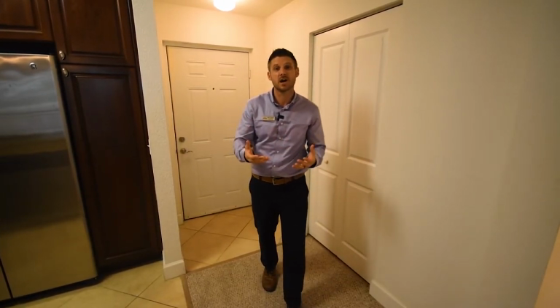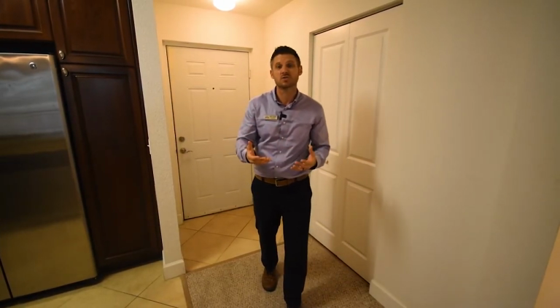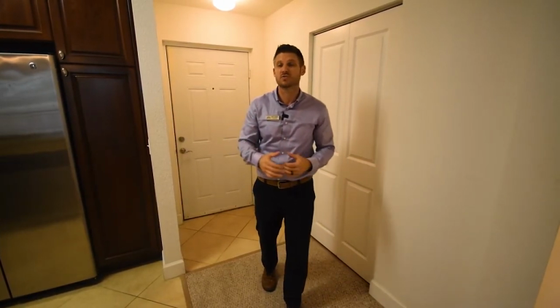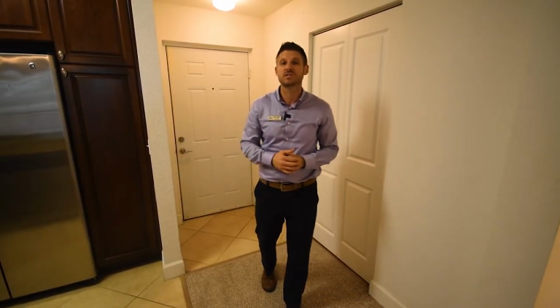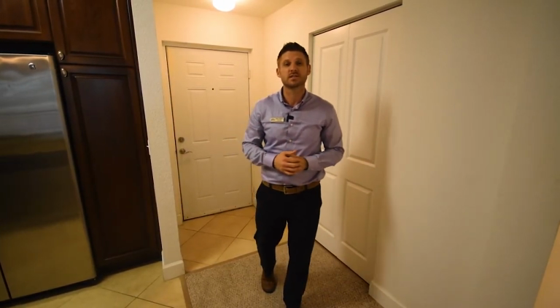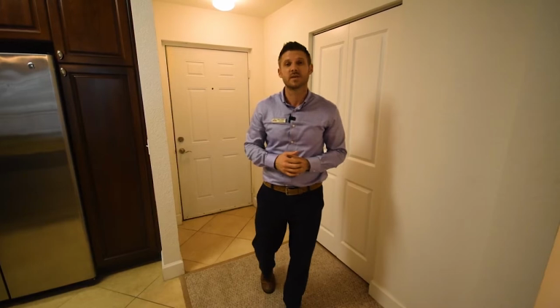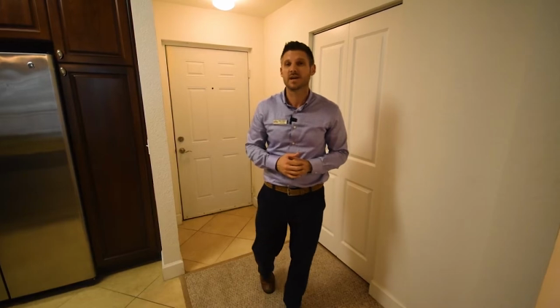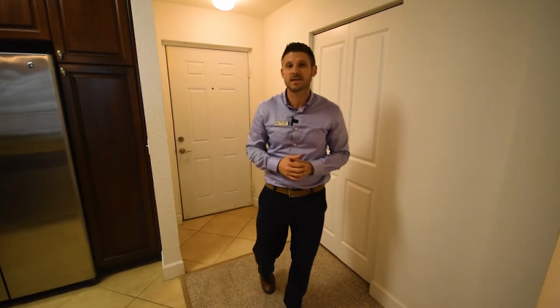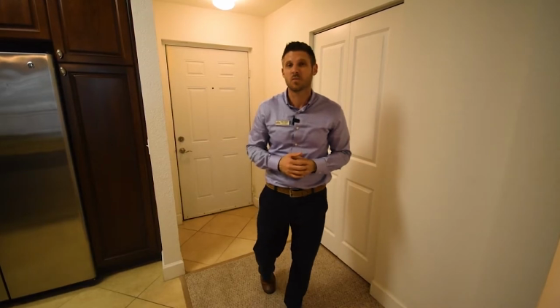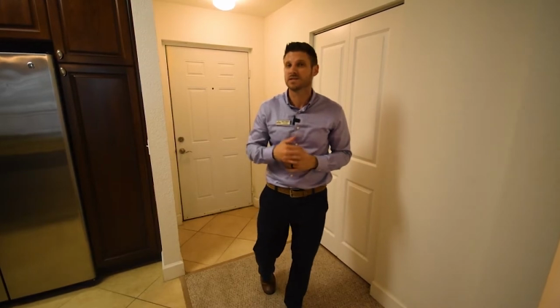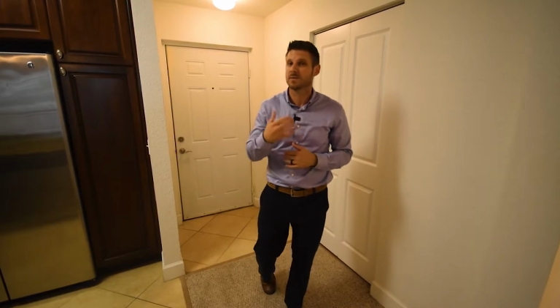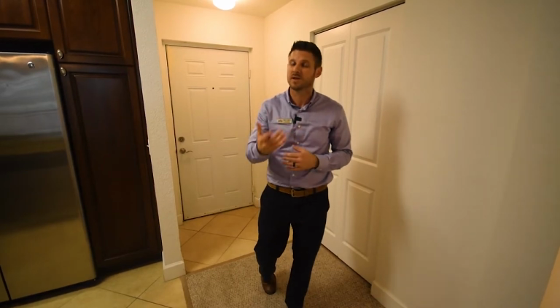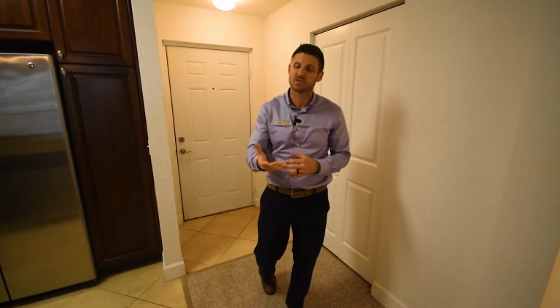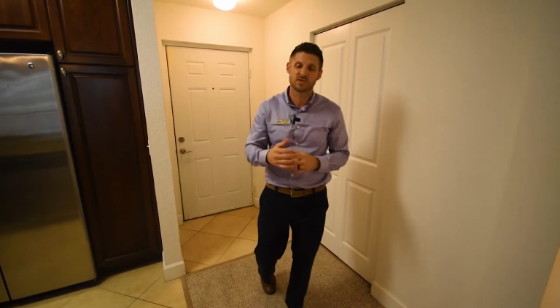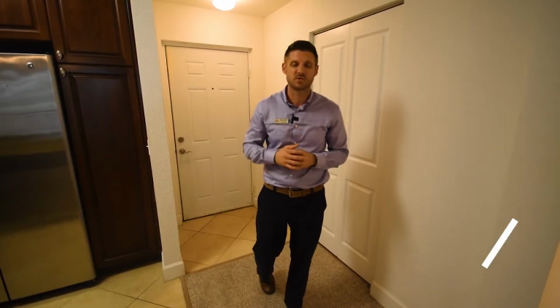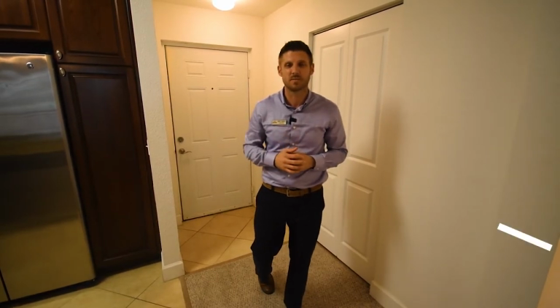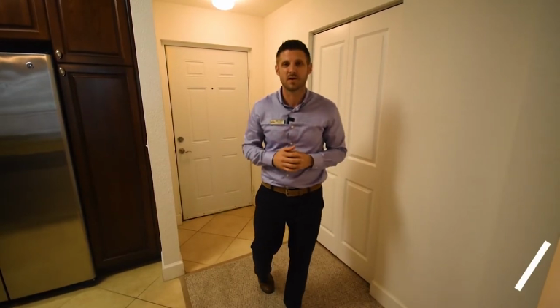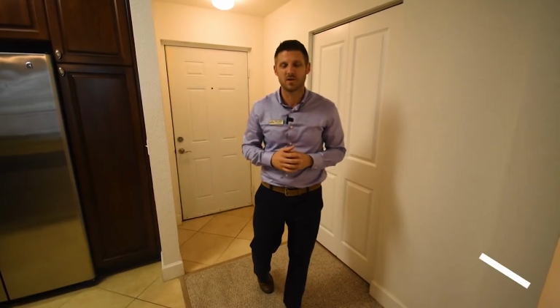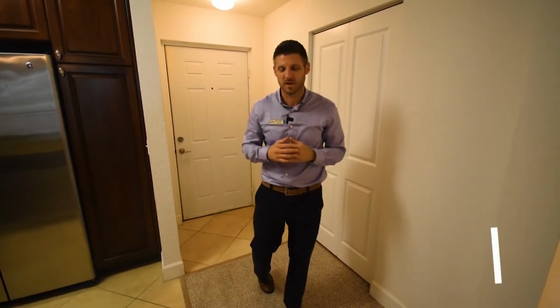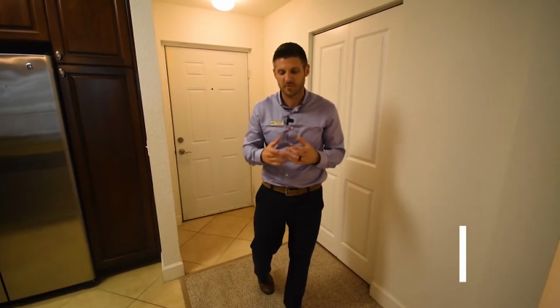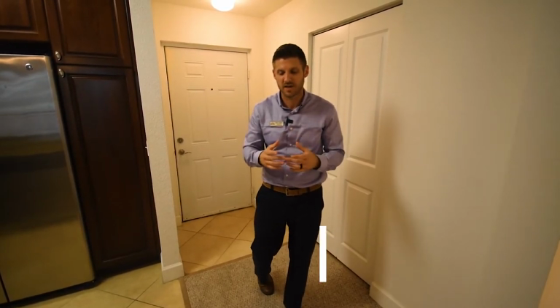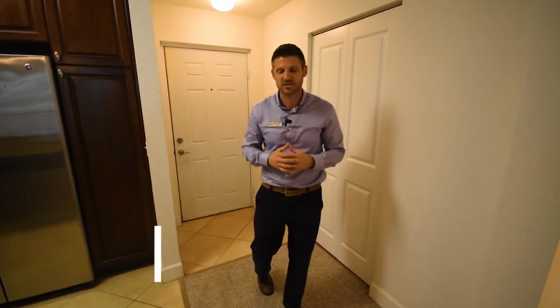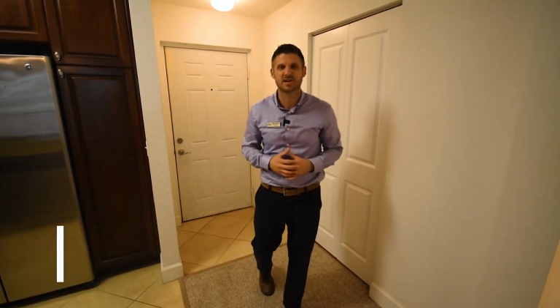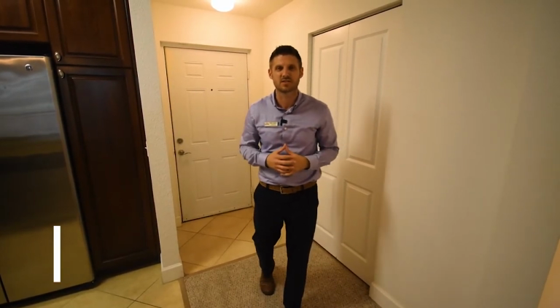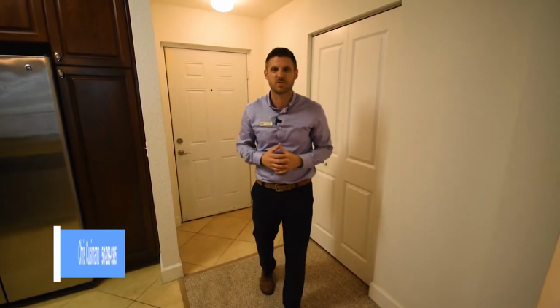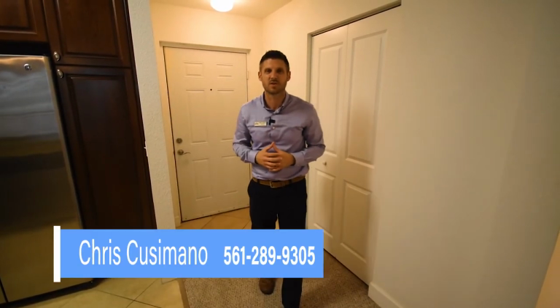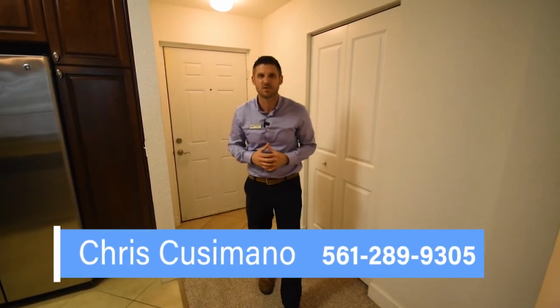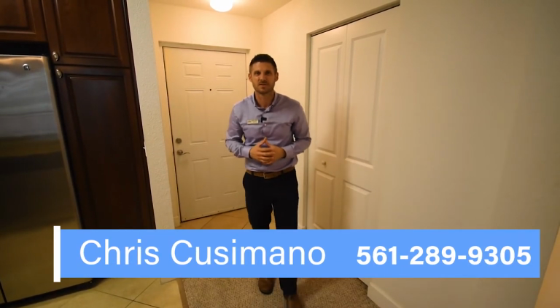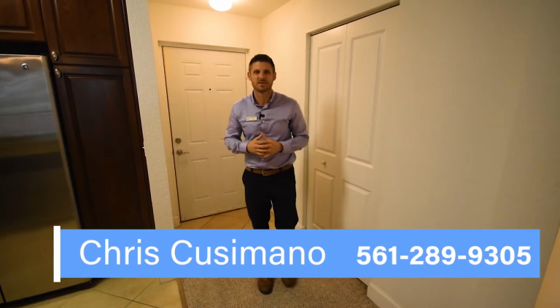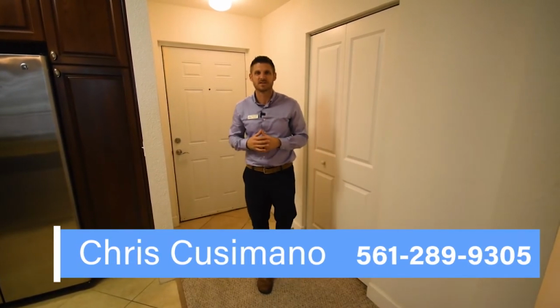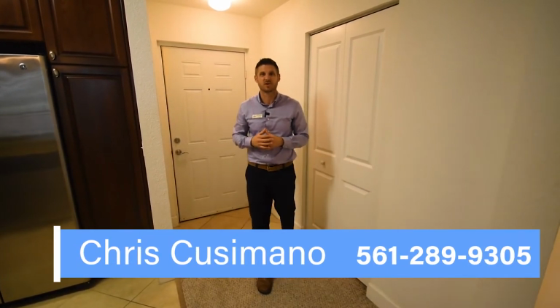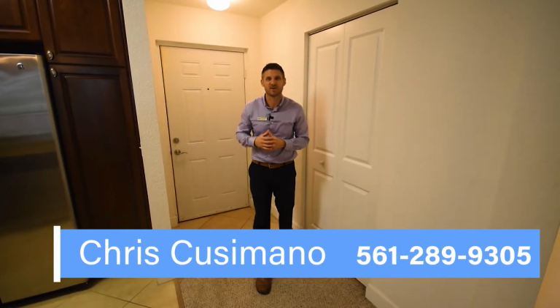If you would like to see this condo, just reach out to me anytime. Once again, my name is Chris Cusimano and my information is on the screen below. I'll see you around.